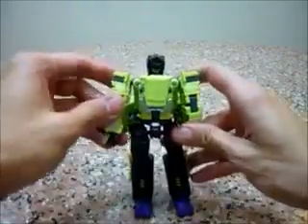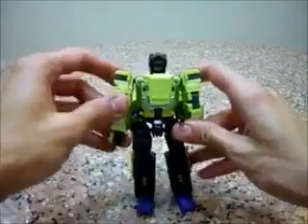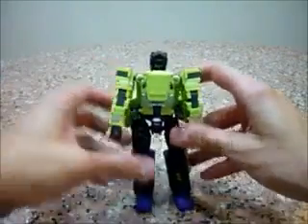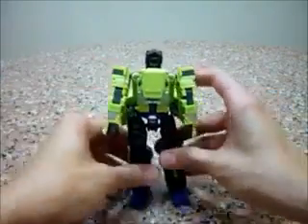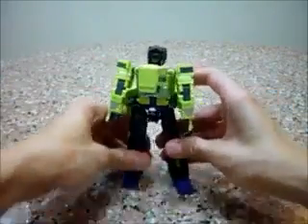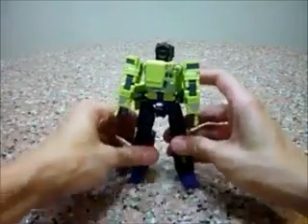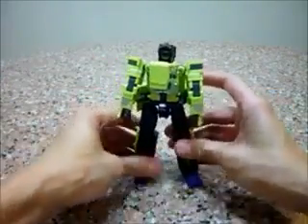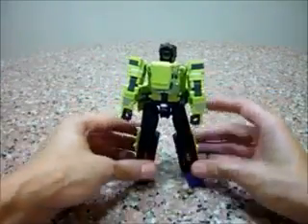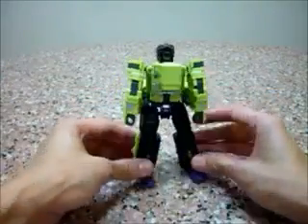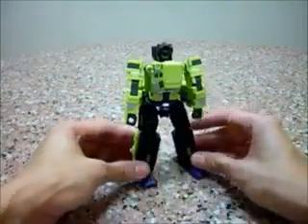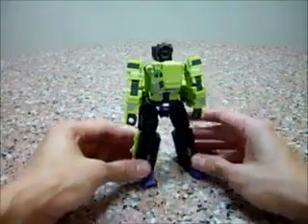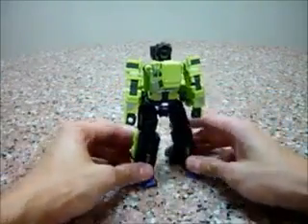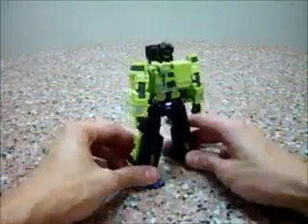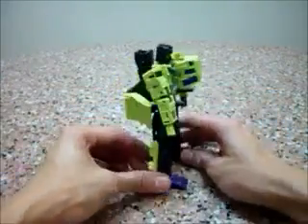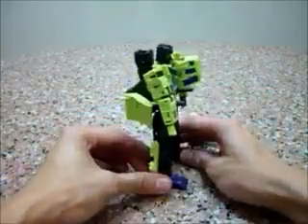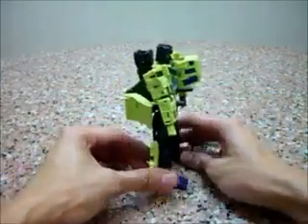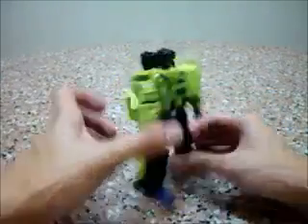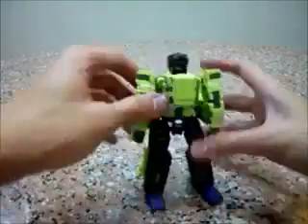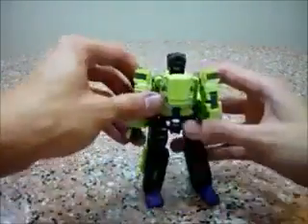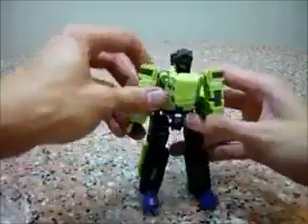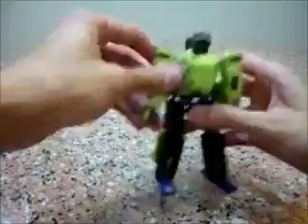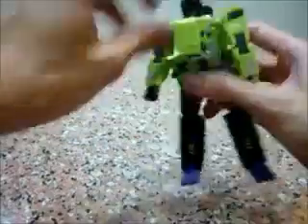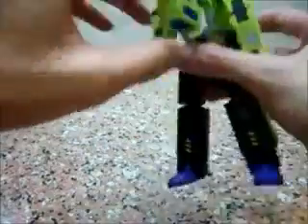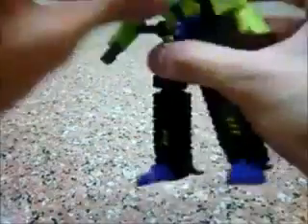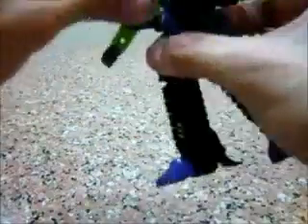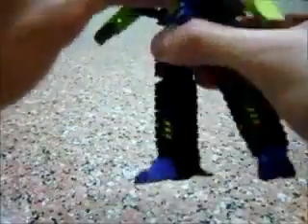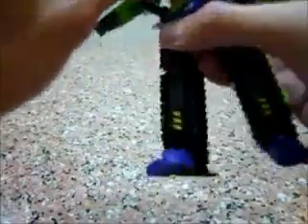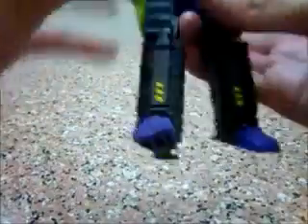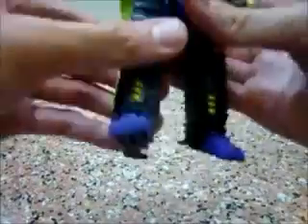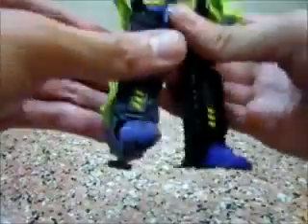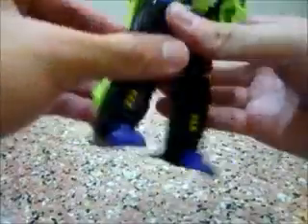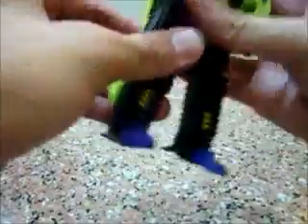And we are done. Bulldozer — like I said, cute, cute, cute, cute.